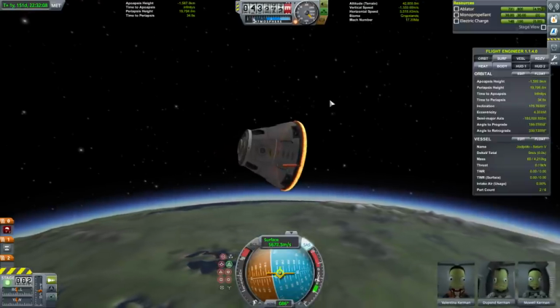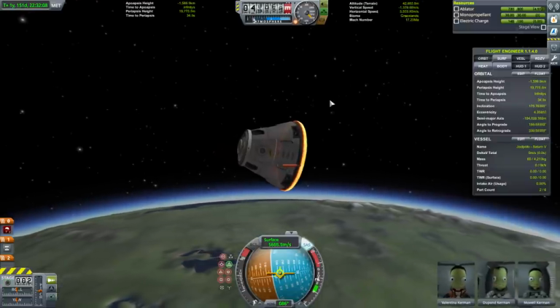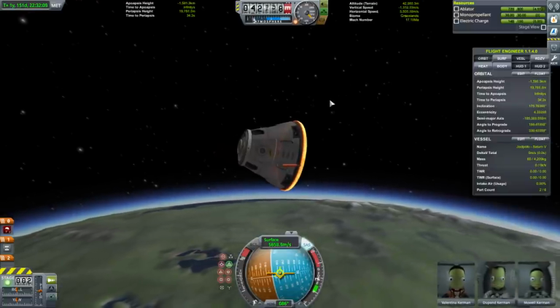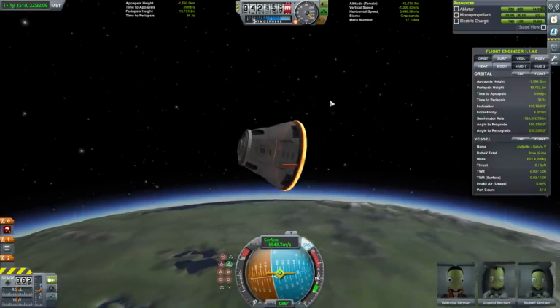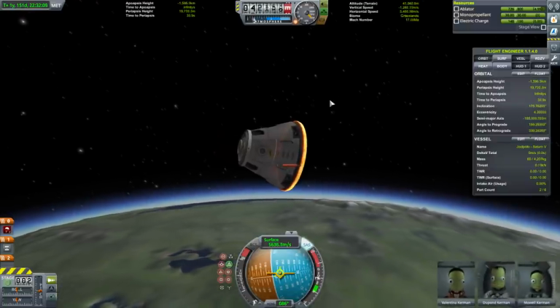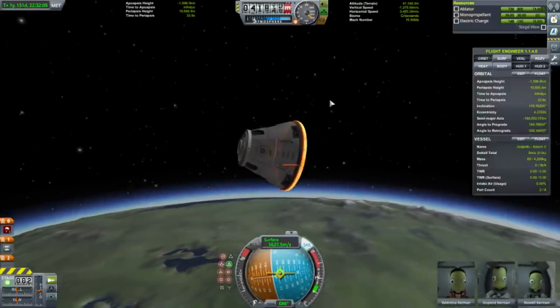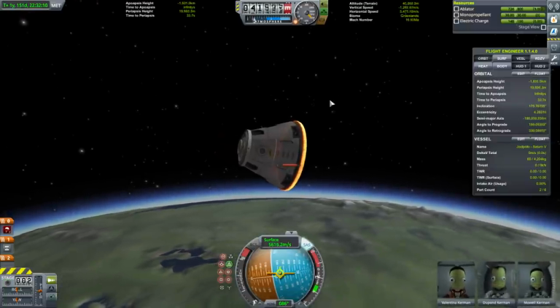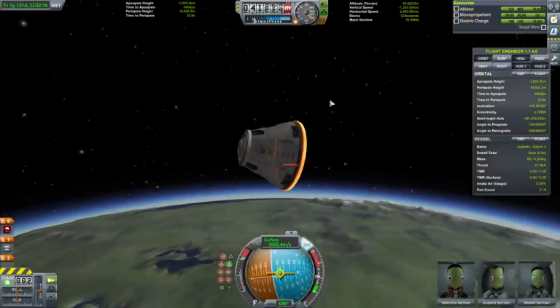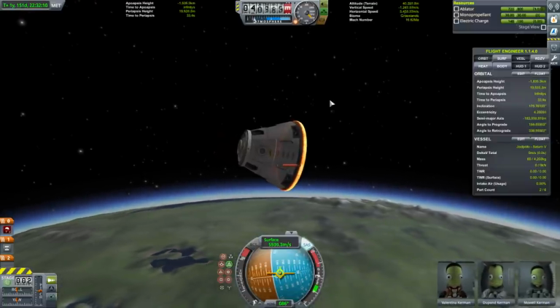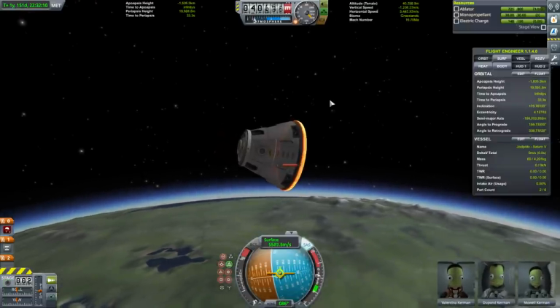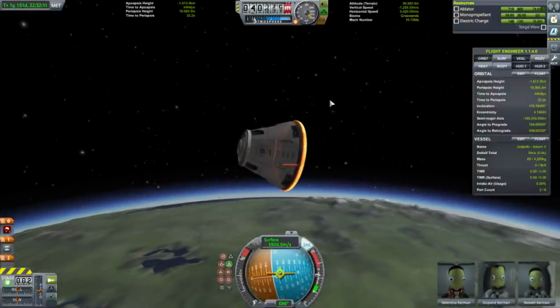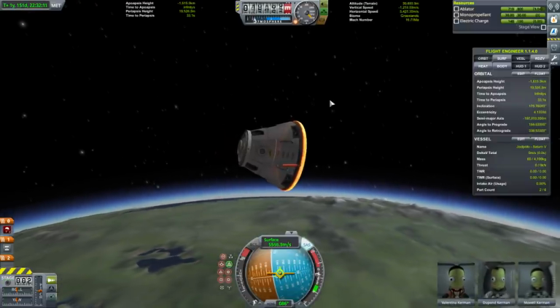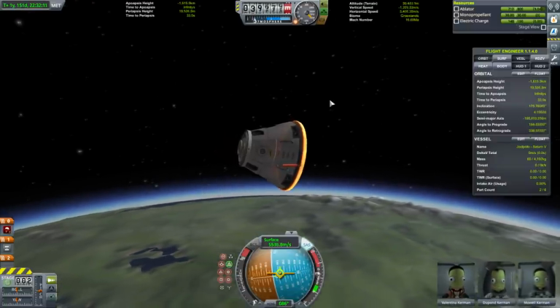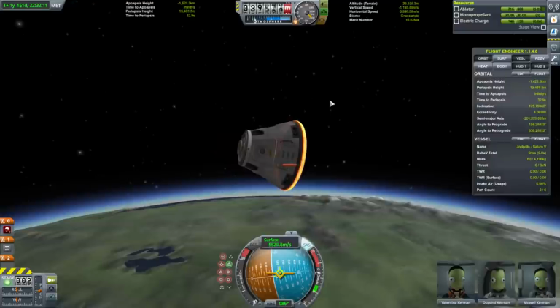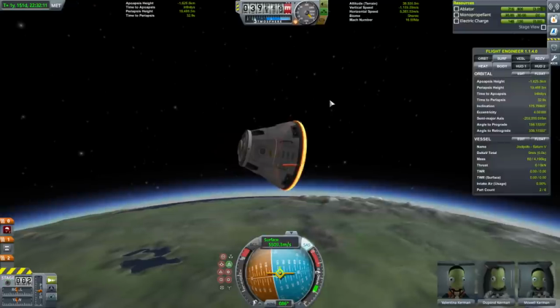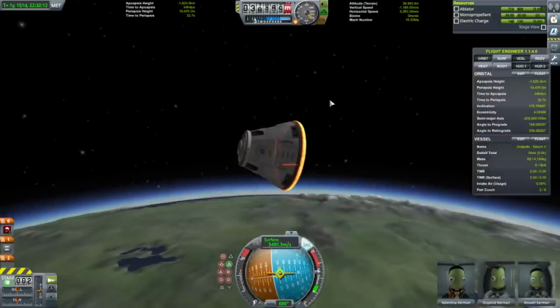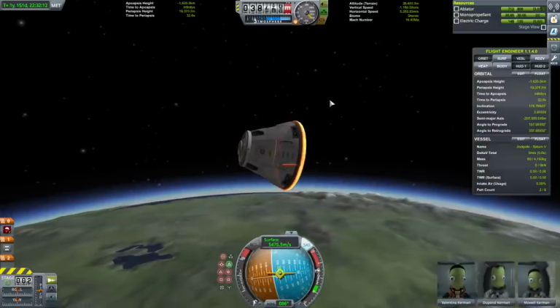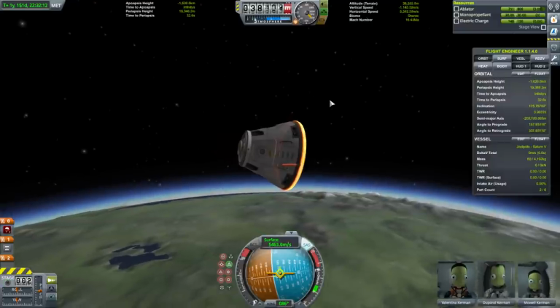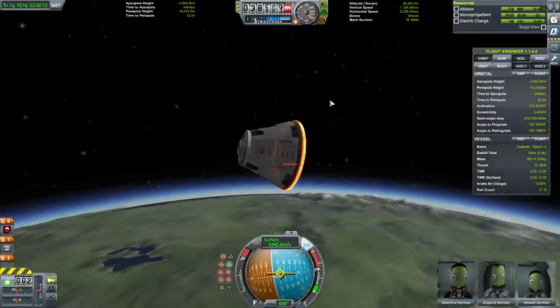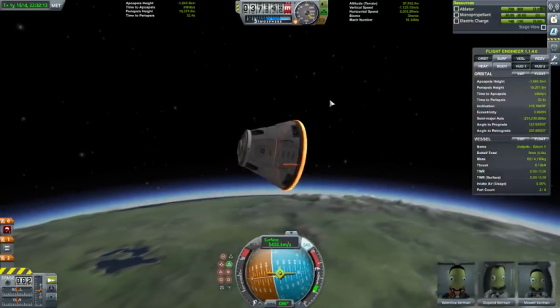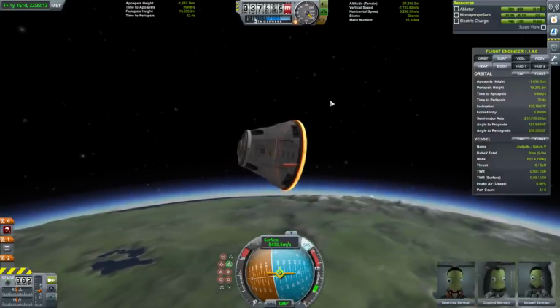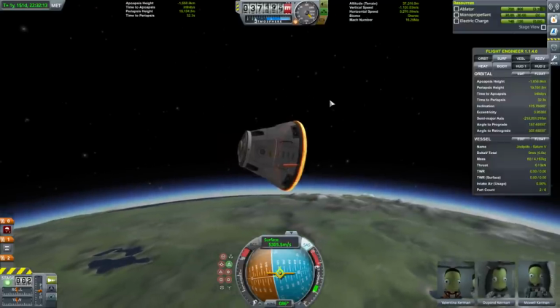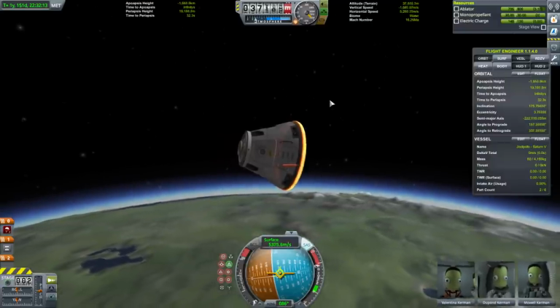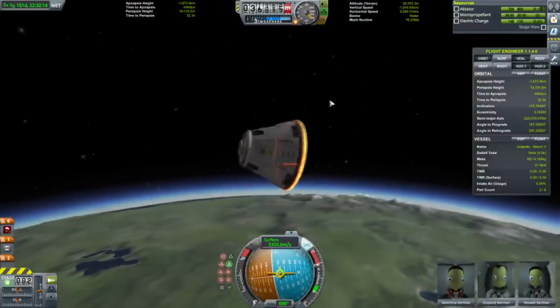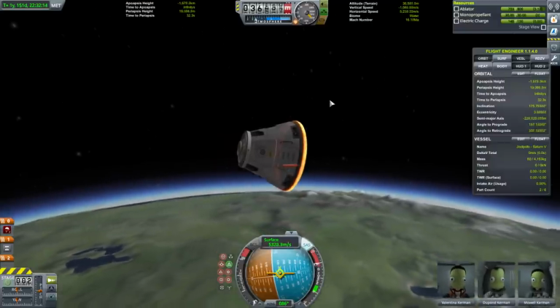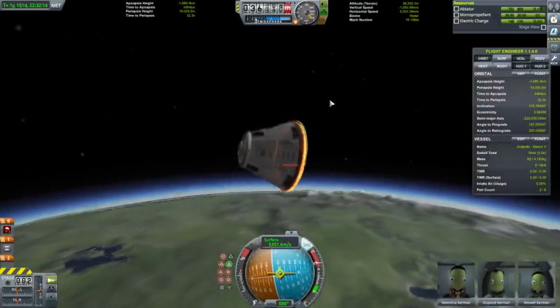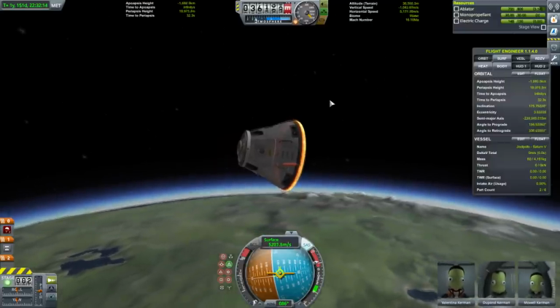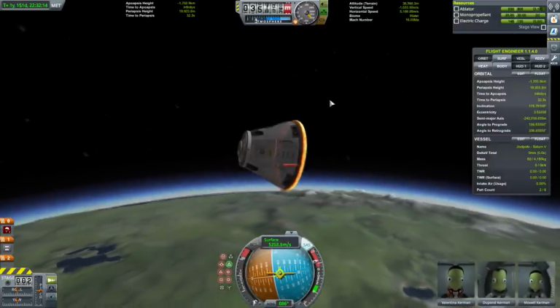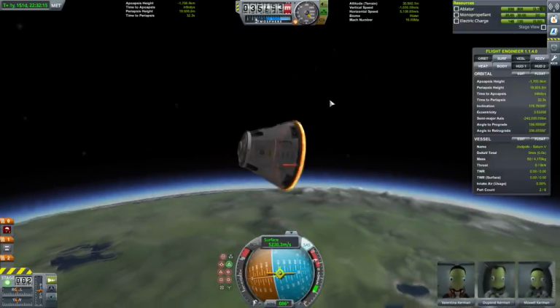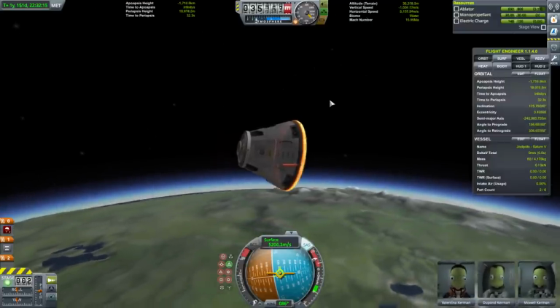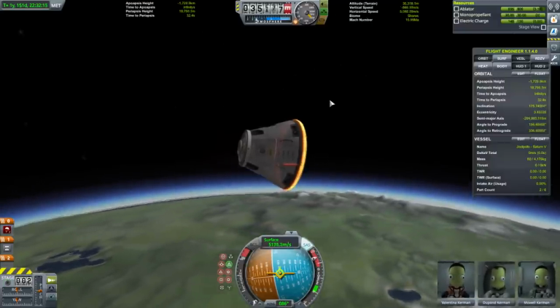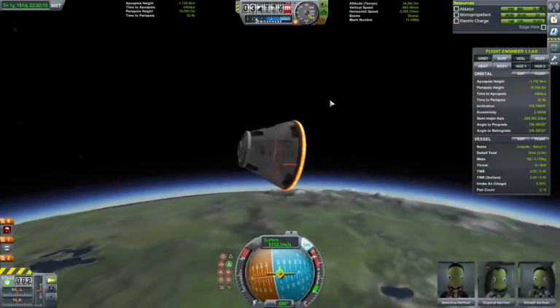Did I get the periapsis right? I have no idea. G-forces are forcing.